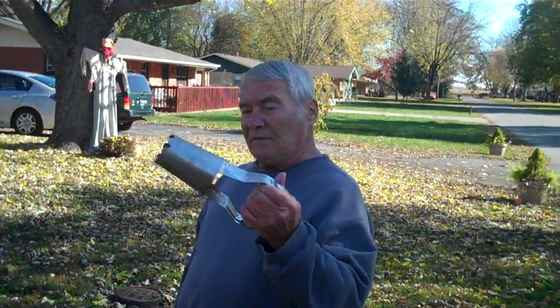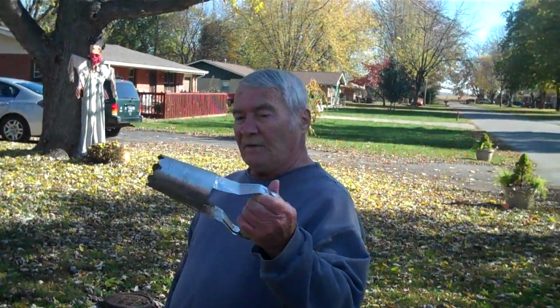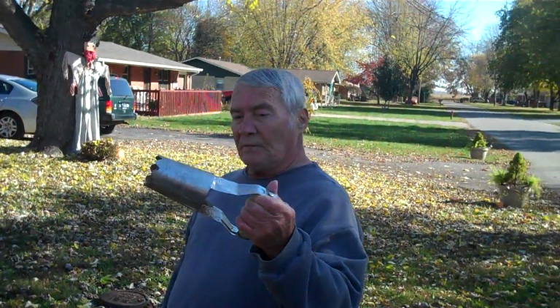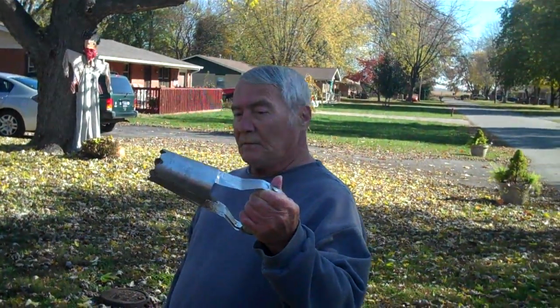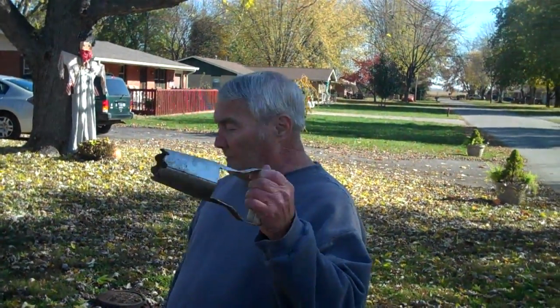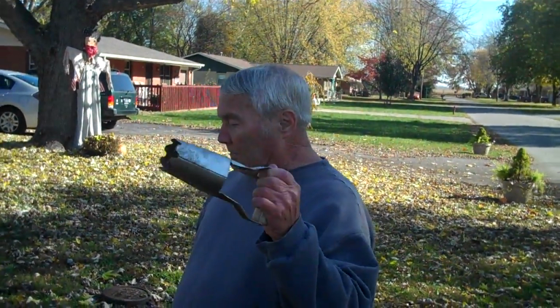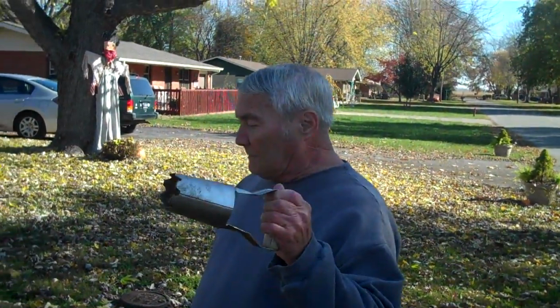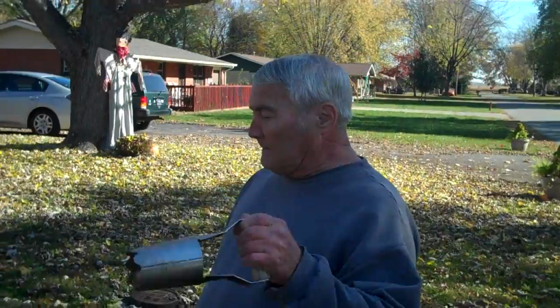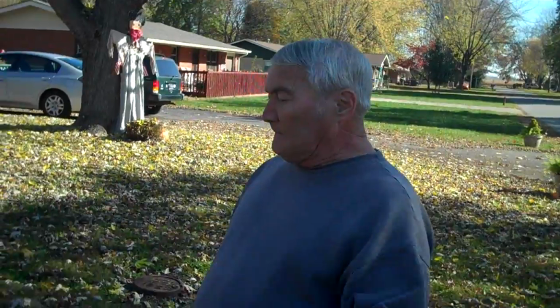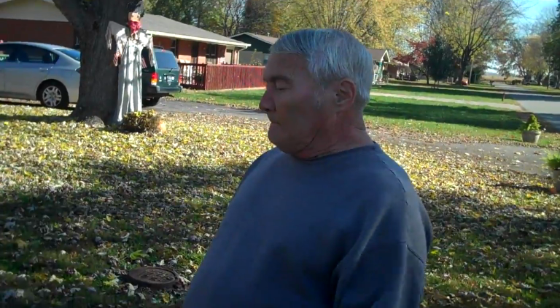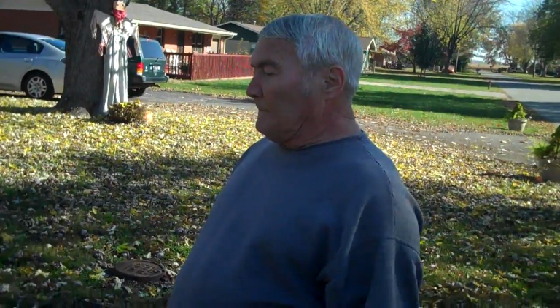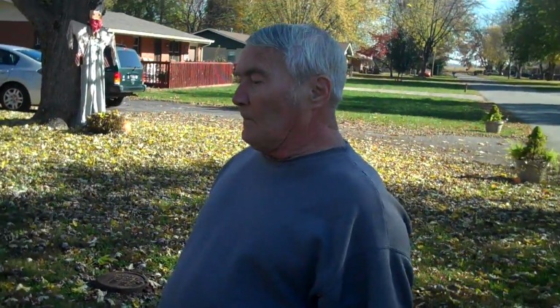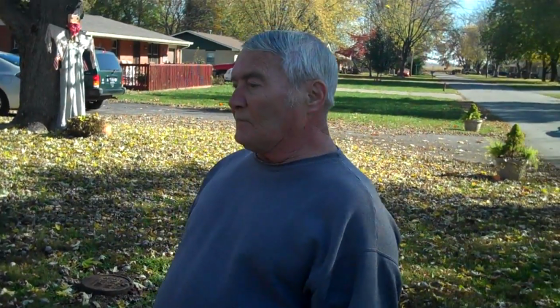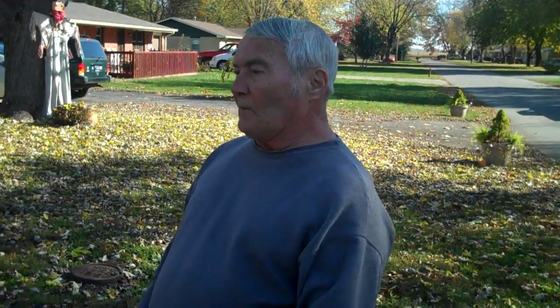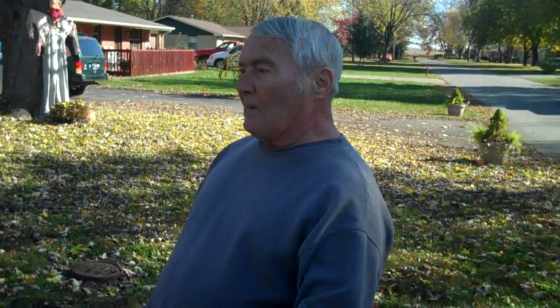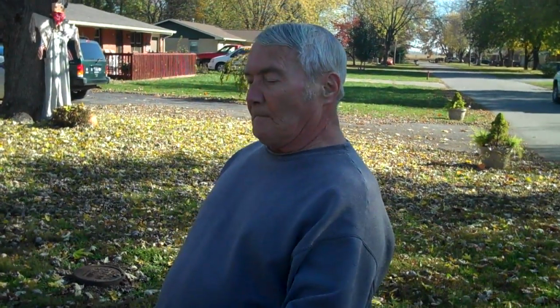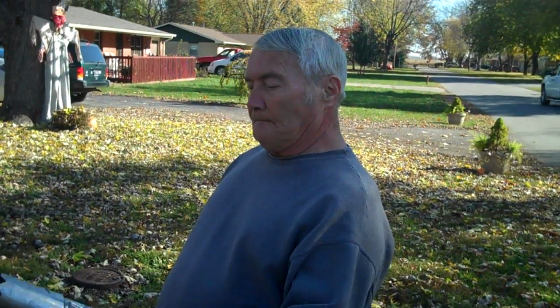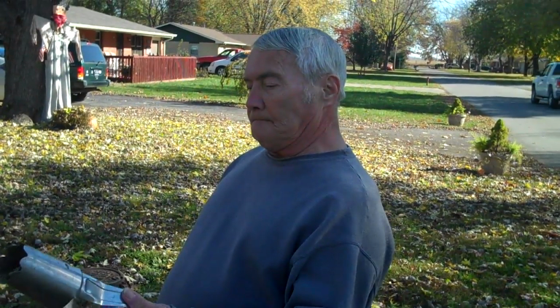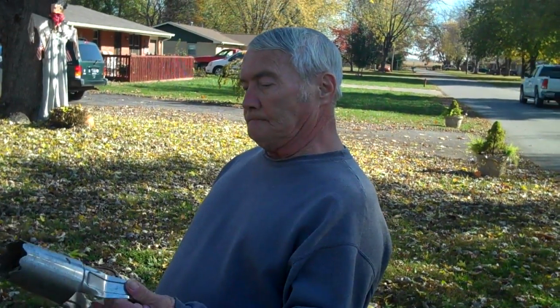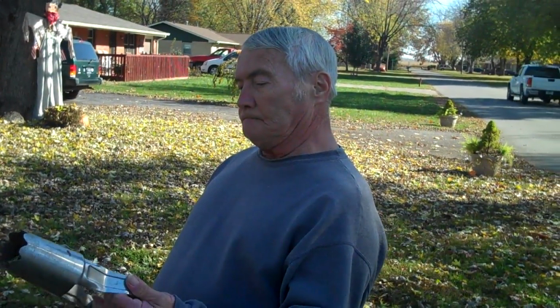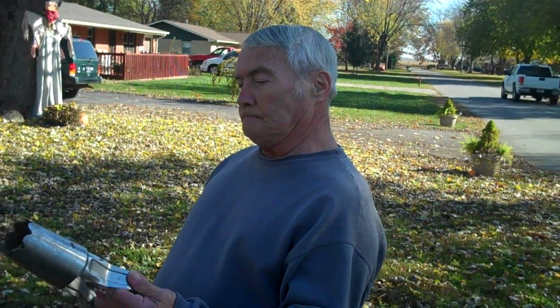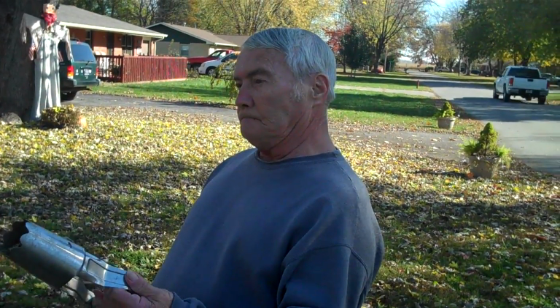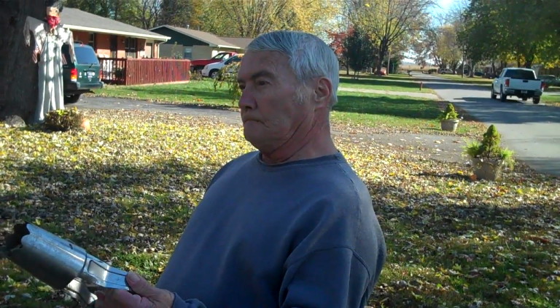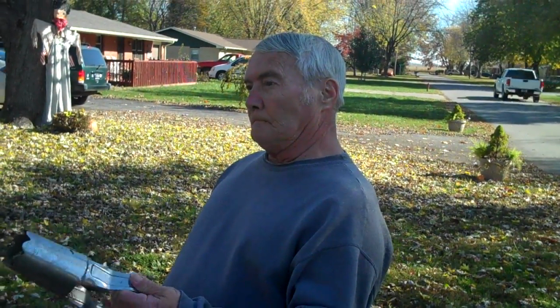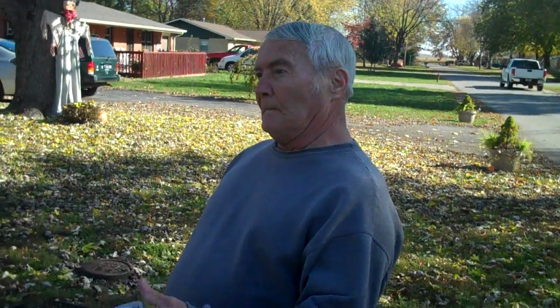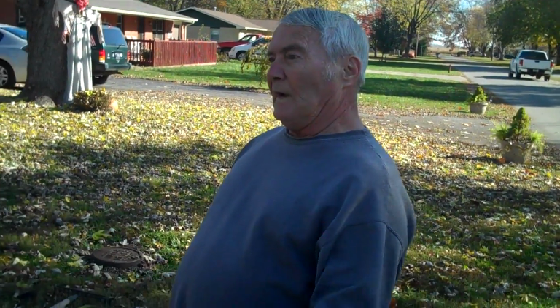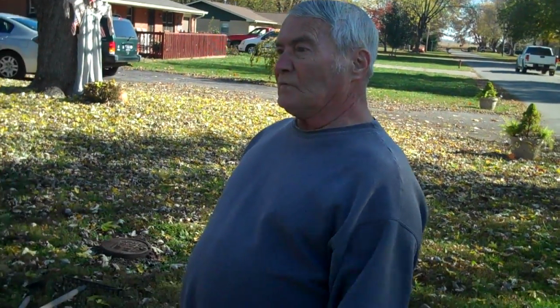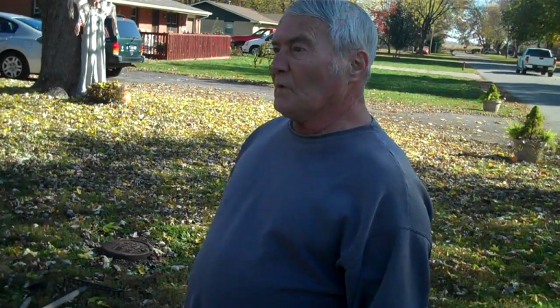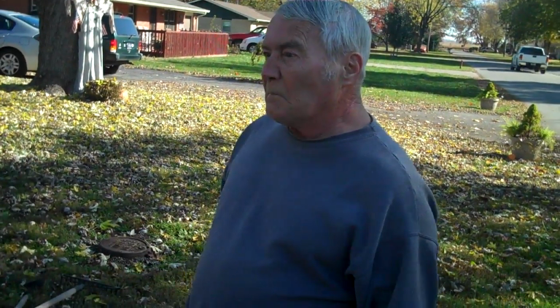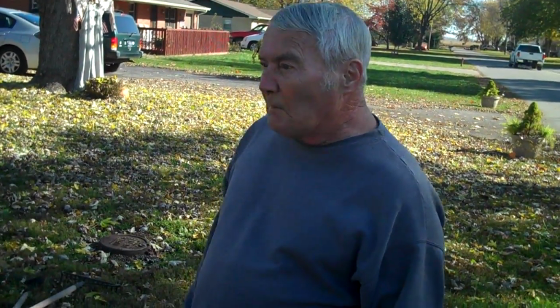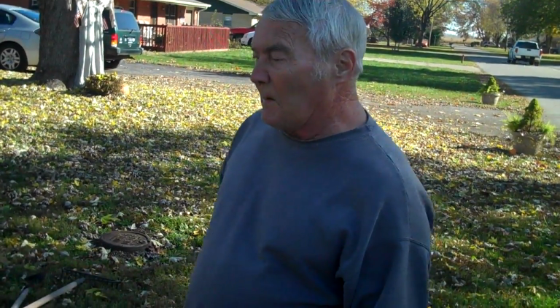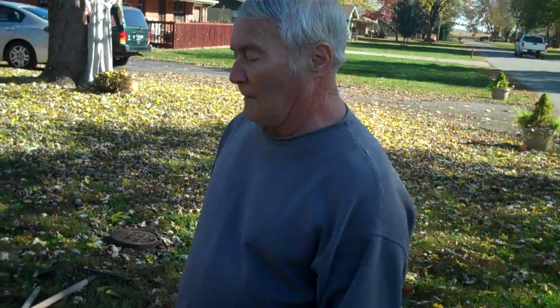See this? You know what I'm talking about? Oh yeah, it's called a bulb planter.